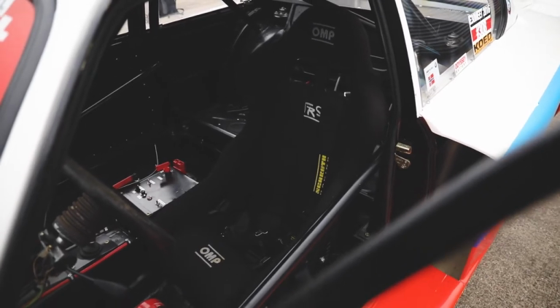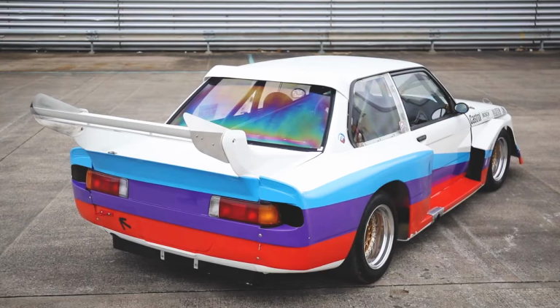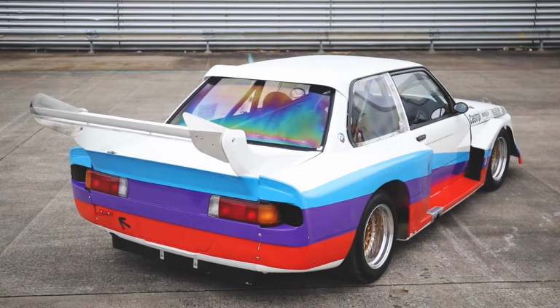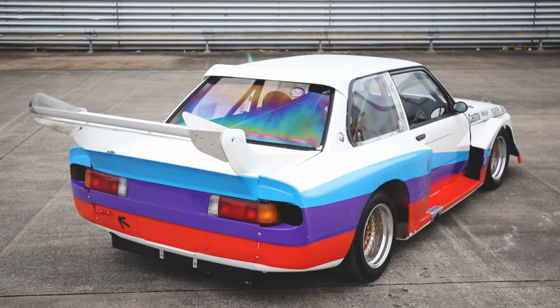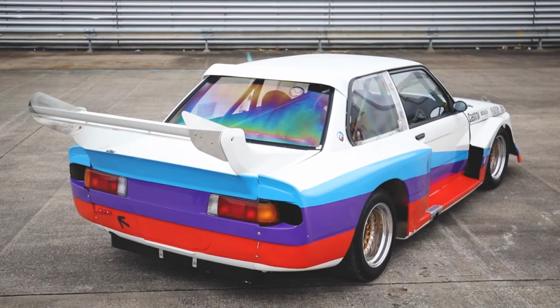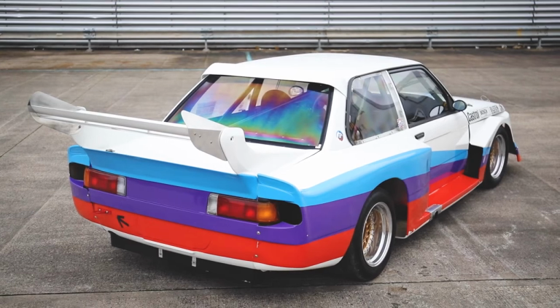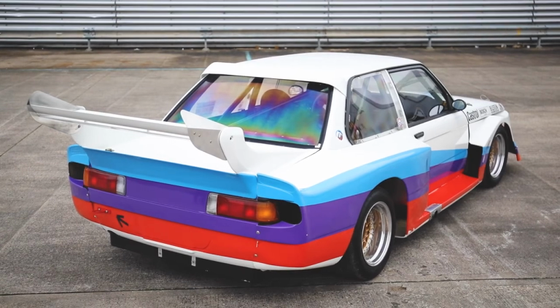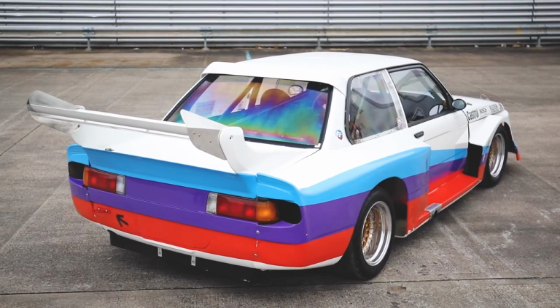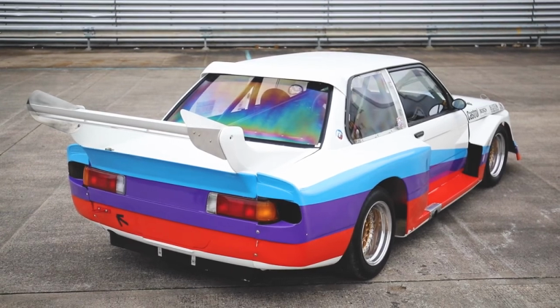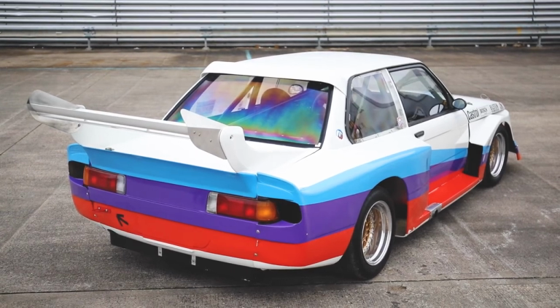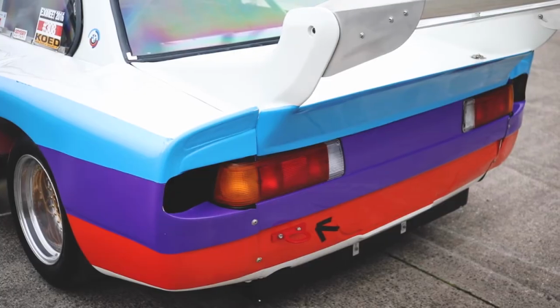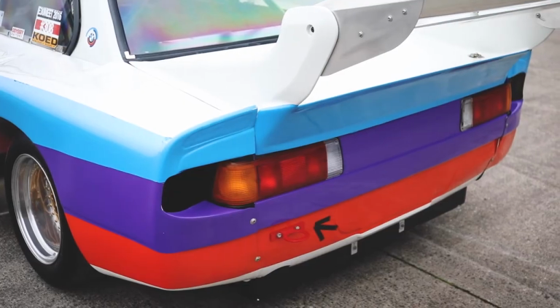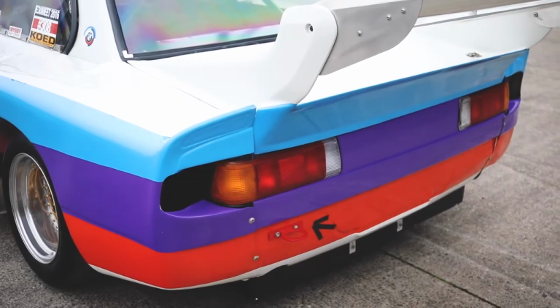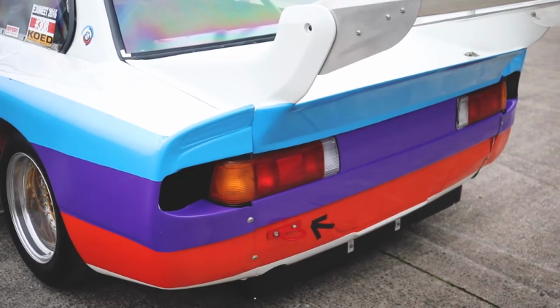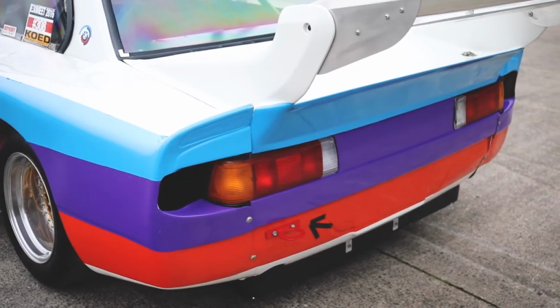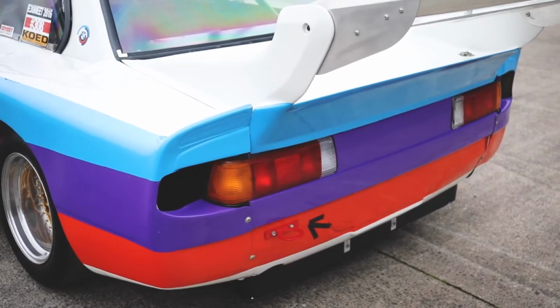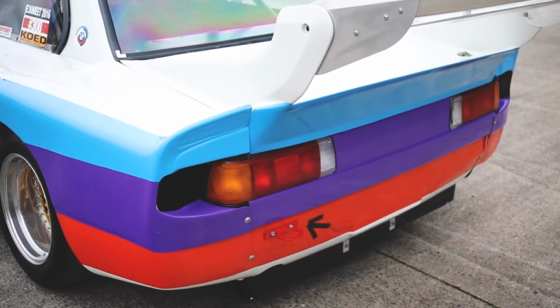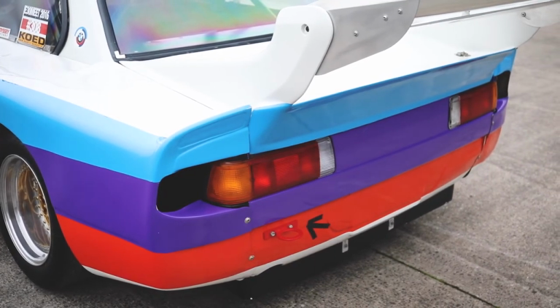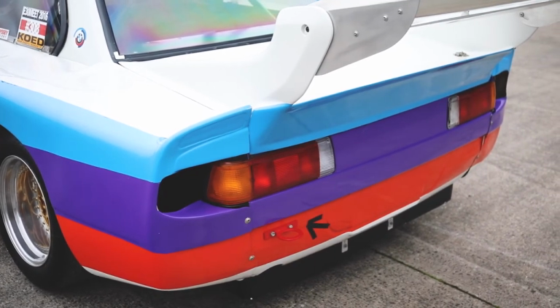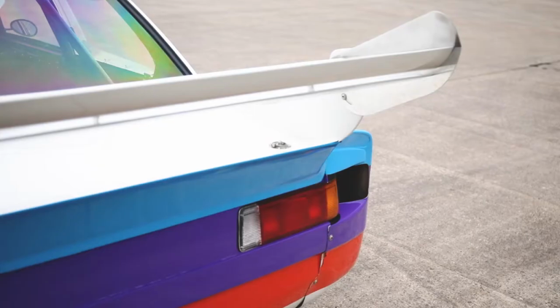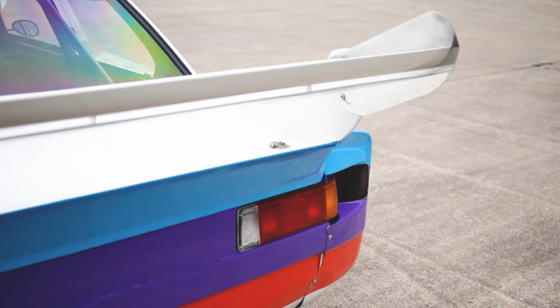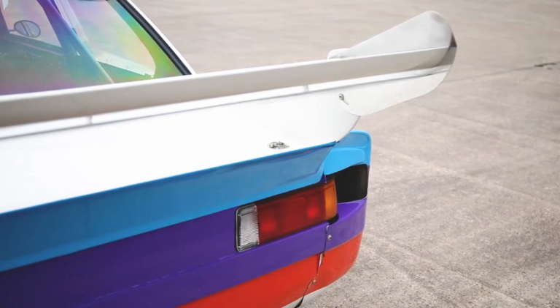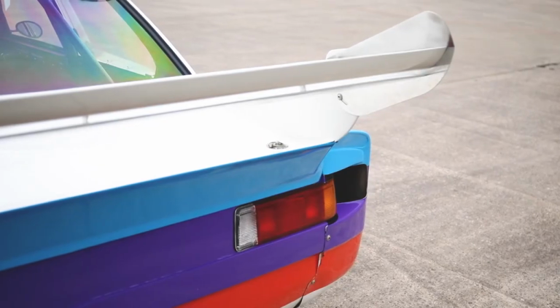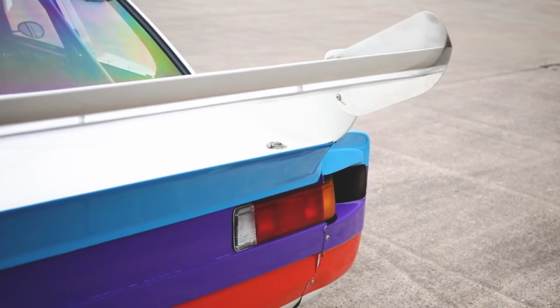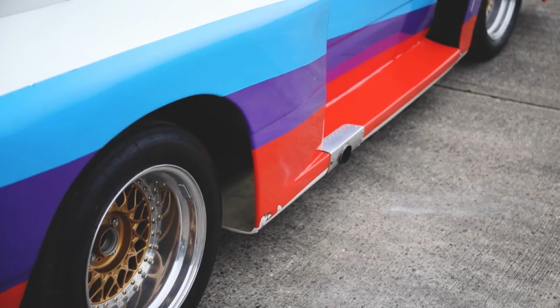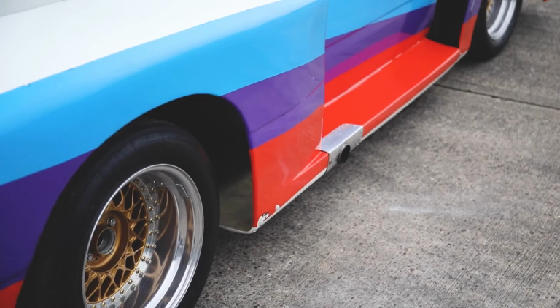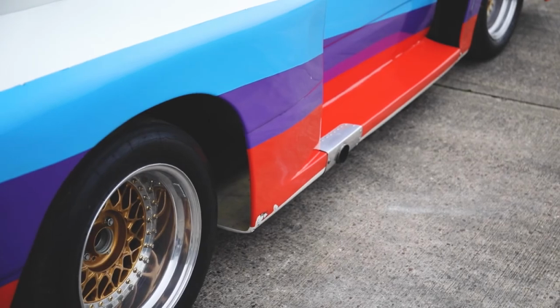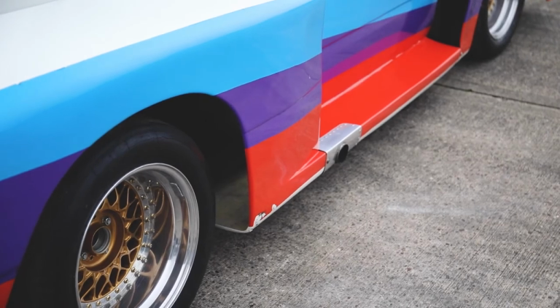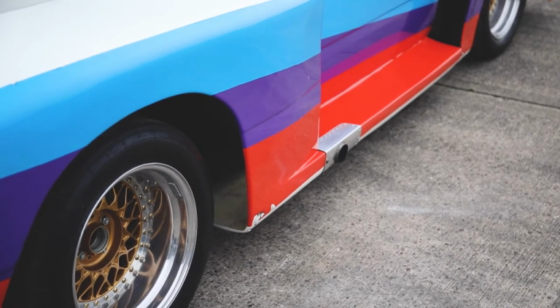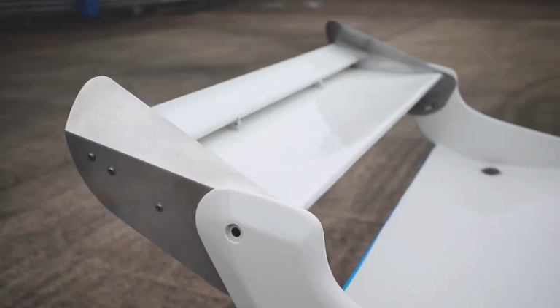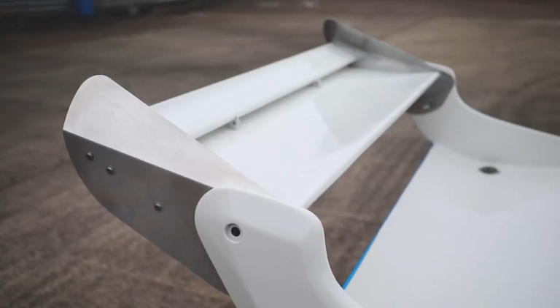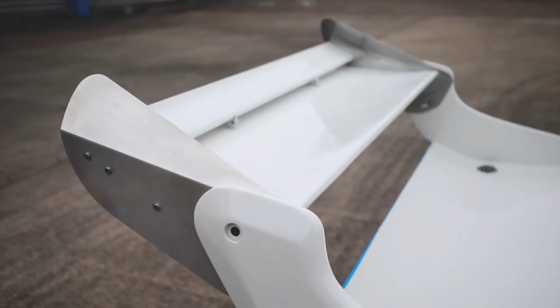Thermospheric combustion chambers, special distributor, oil cooler, special high pressure oil filters, and a wide baffled oil pan in alloy.